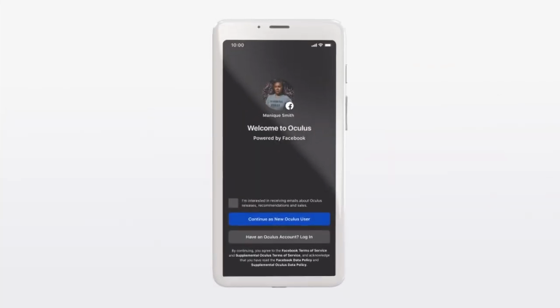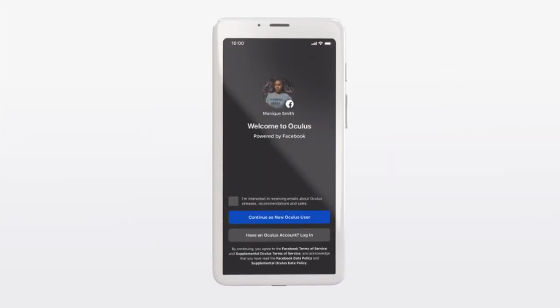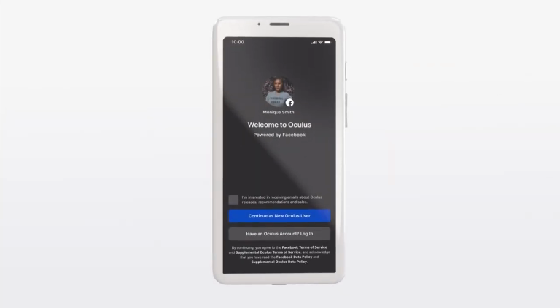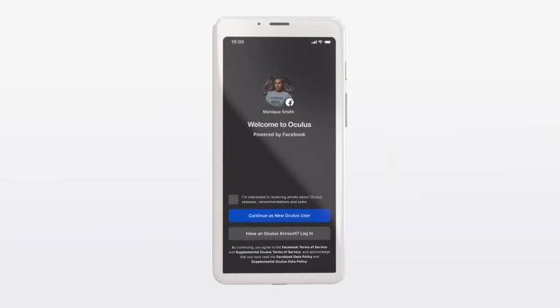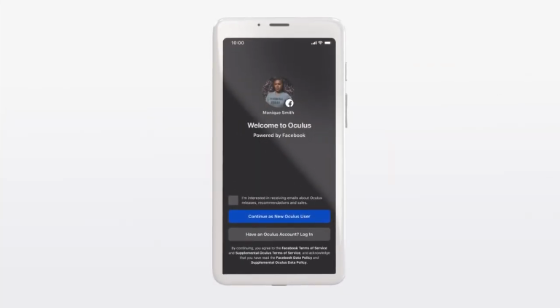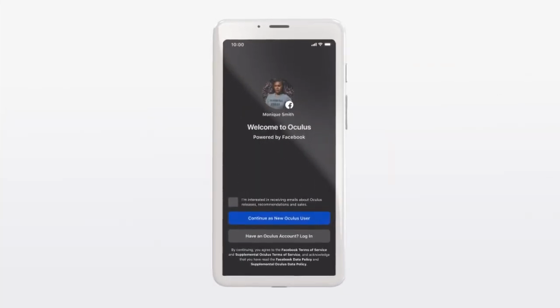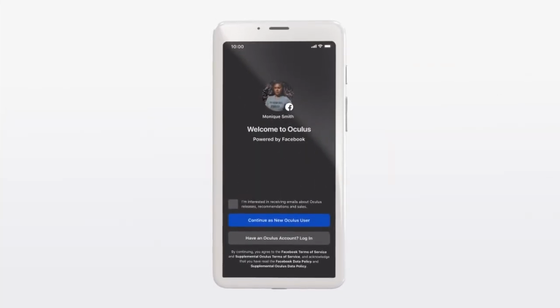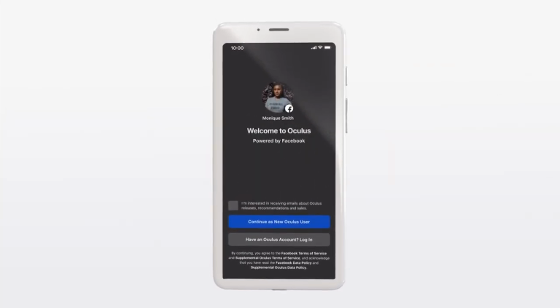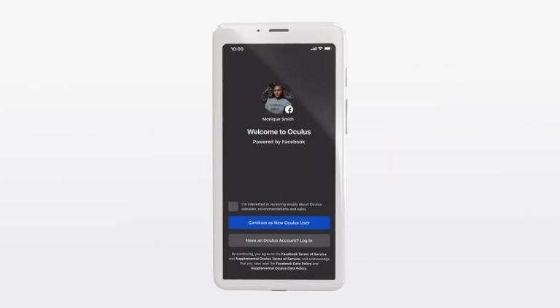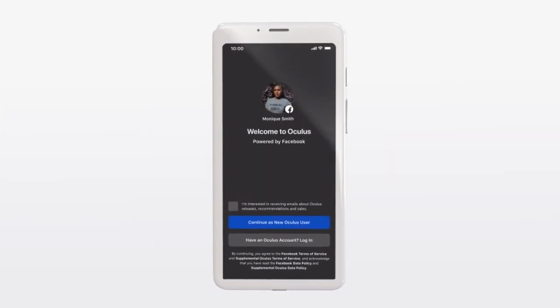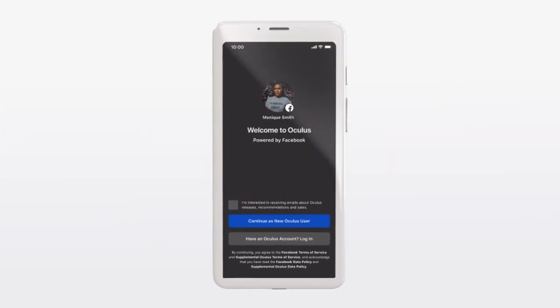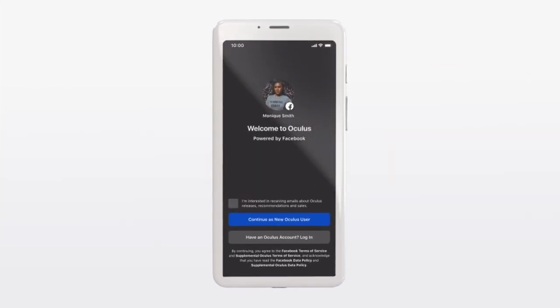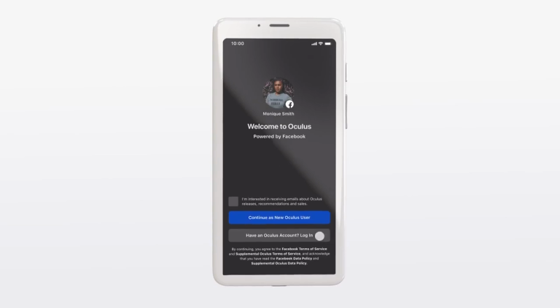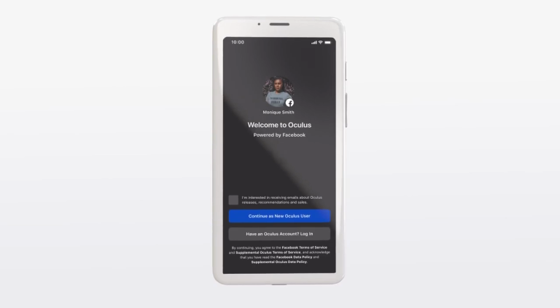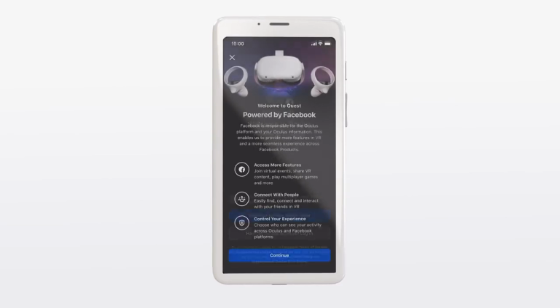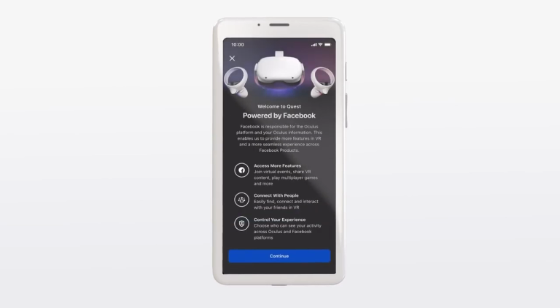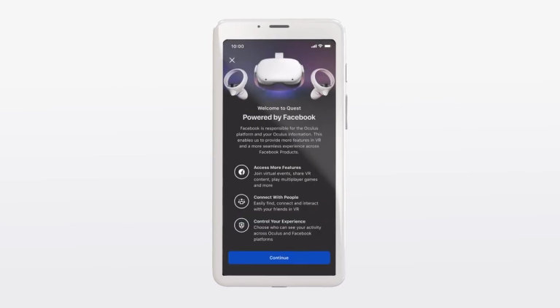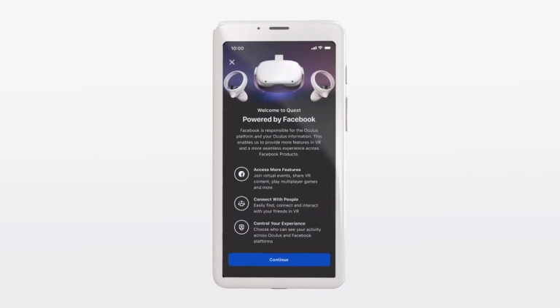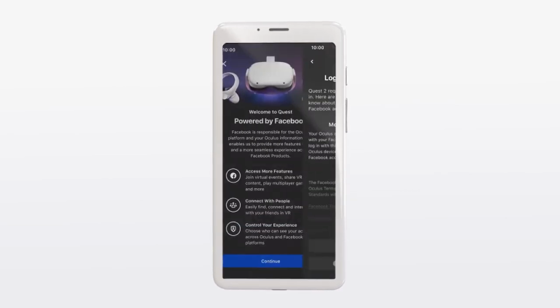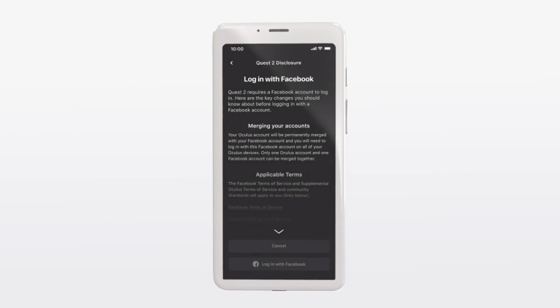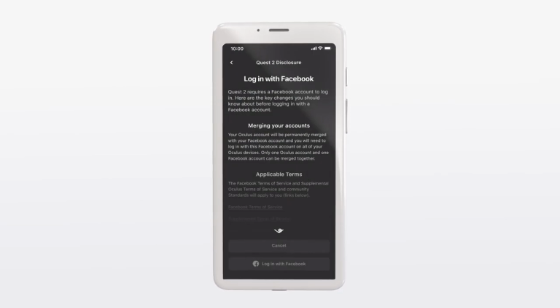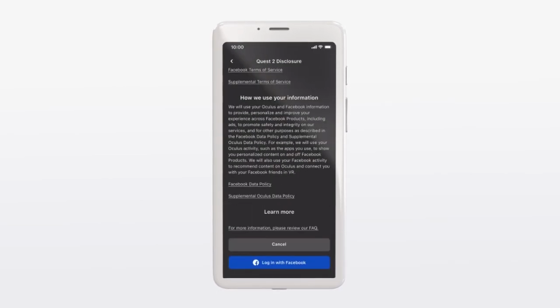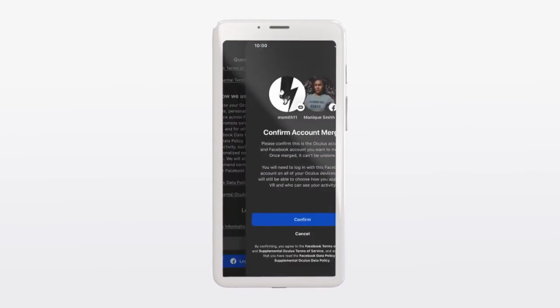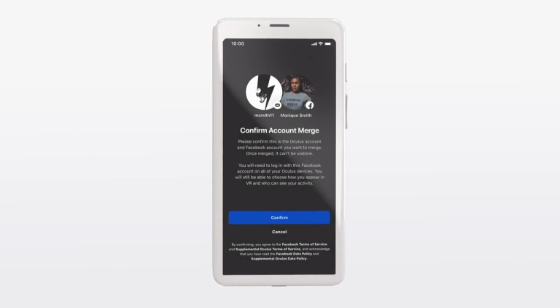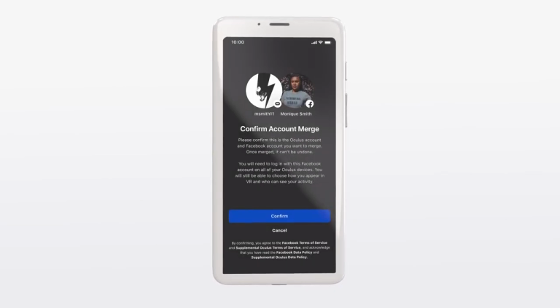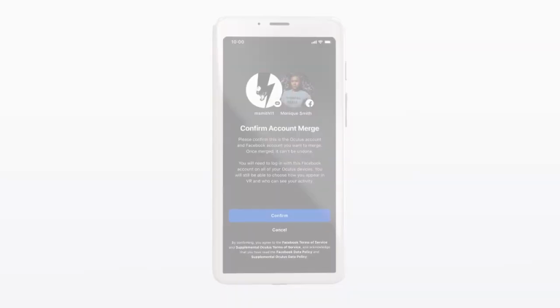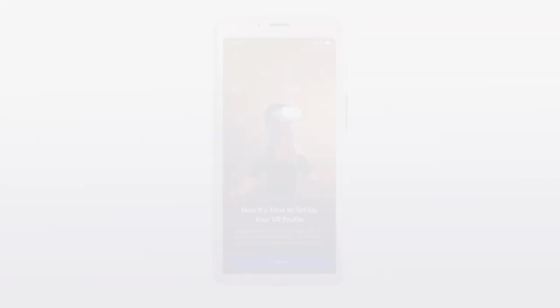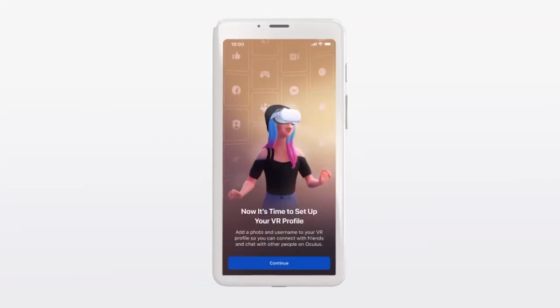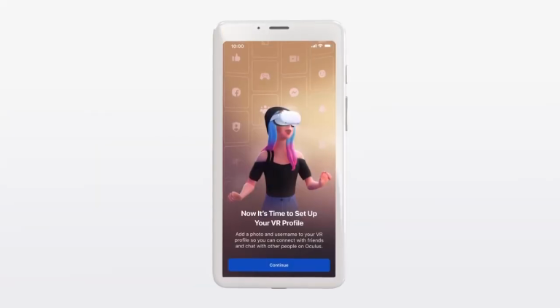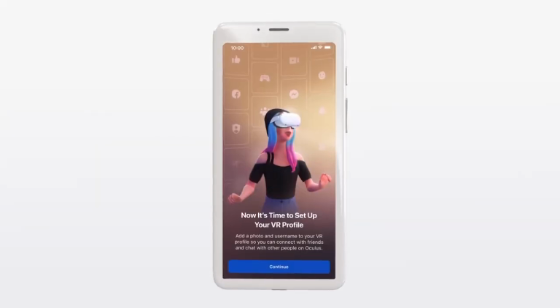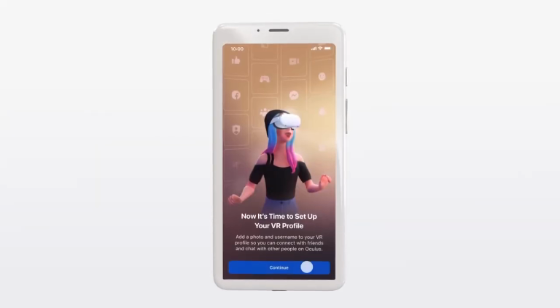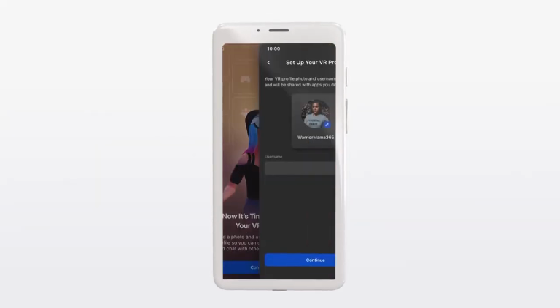So today's topic is all about how you potentially could use all your Facebook Oculus devices without actually needing a Facebook account.